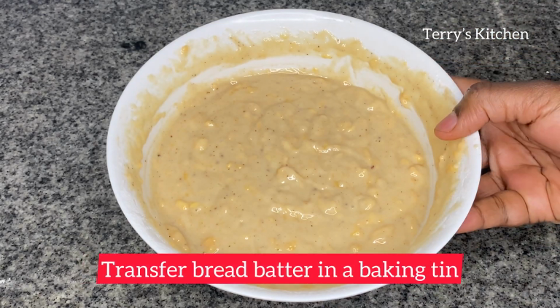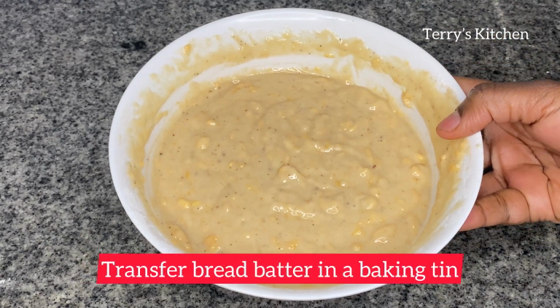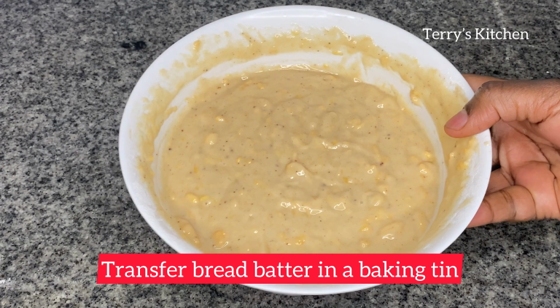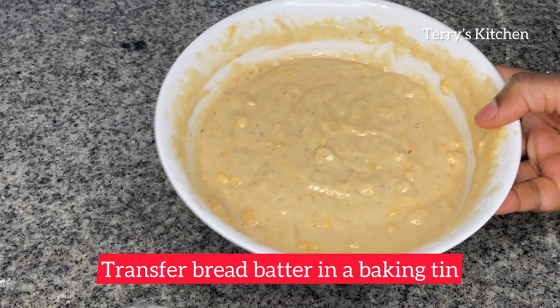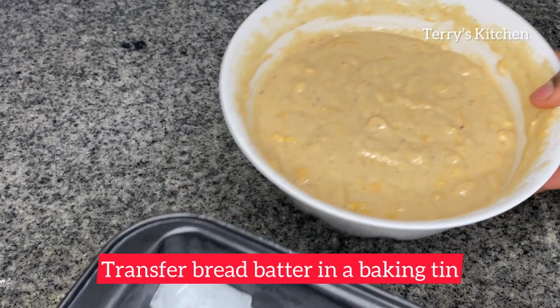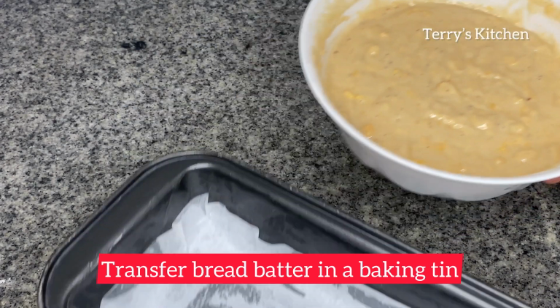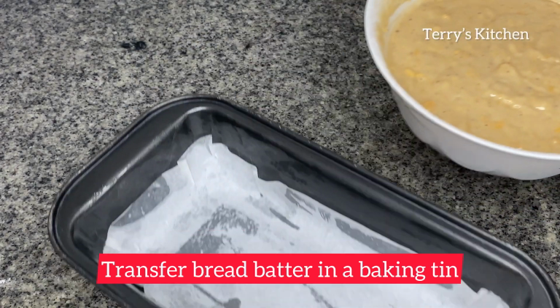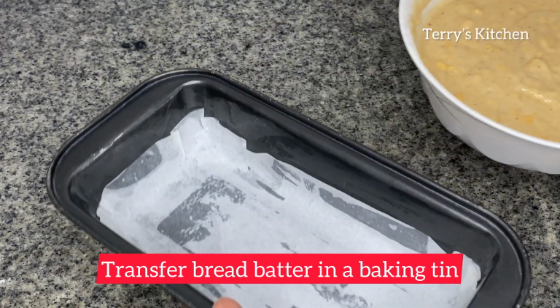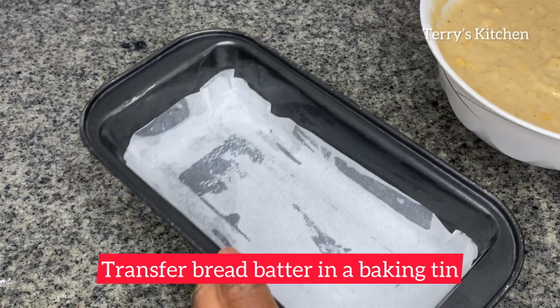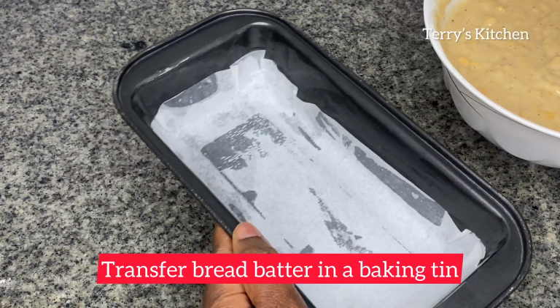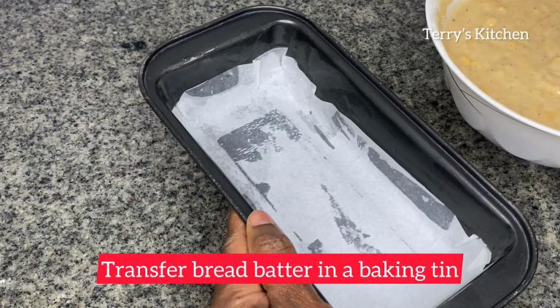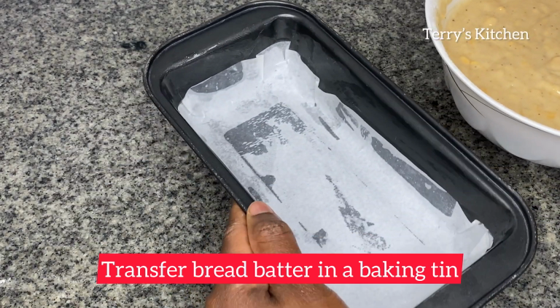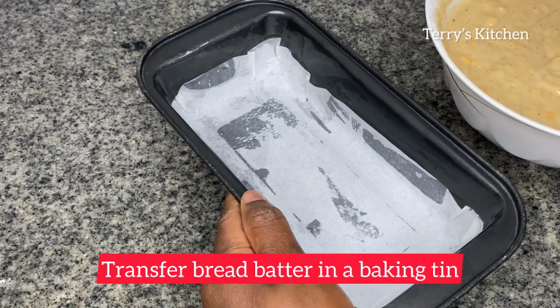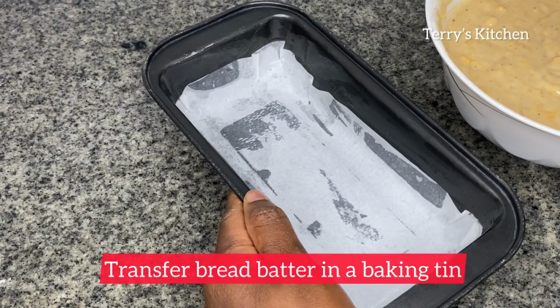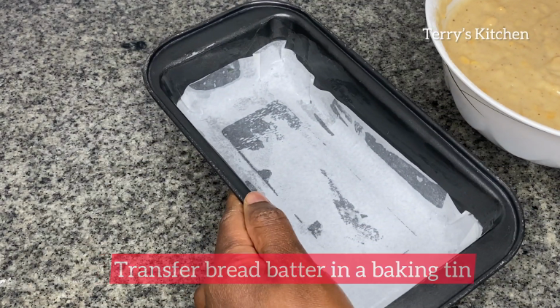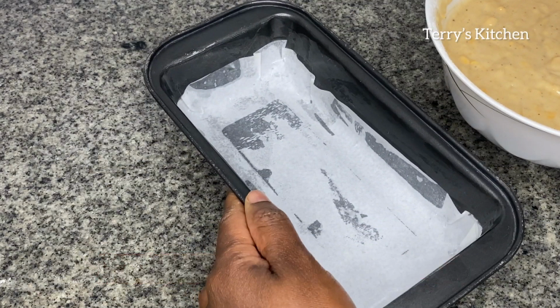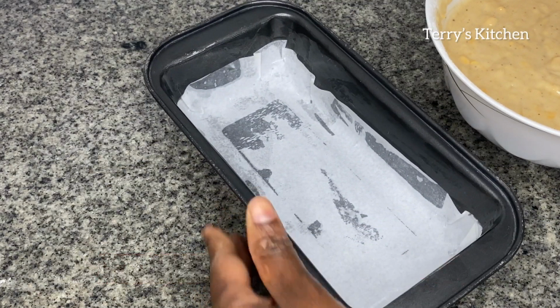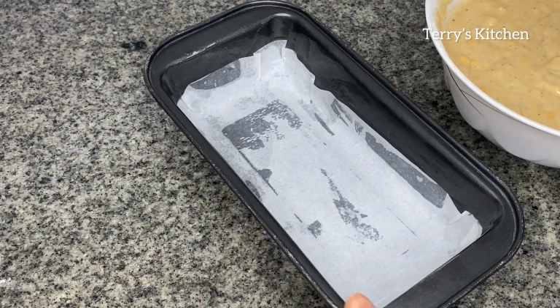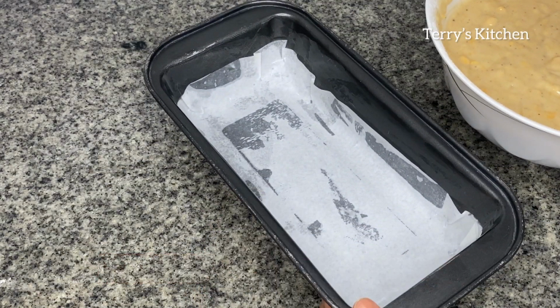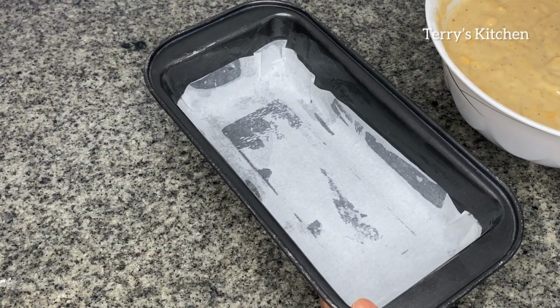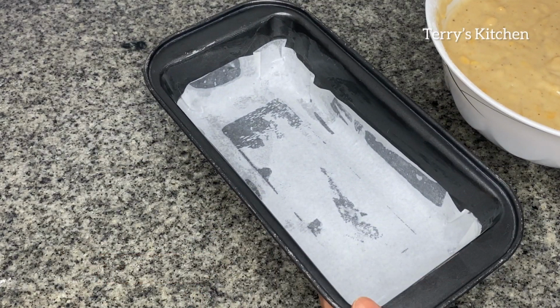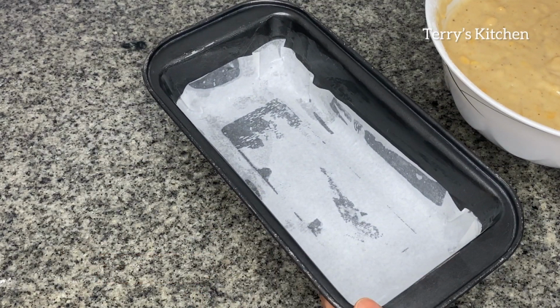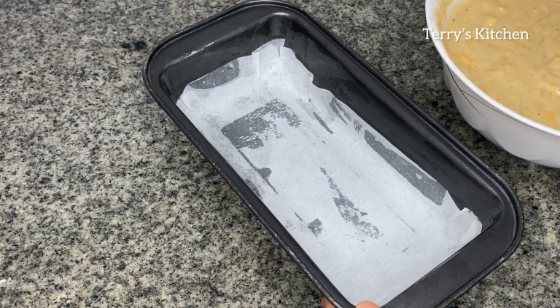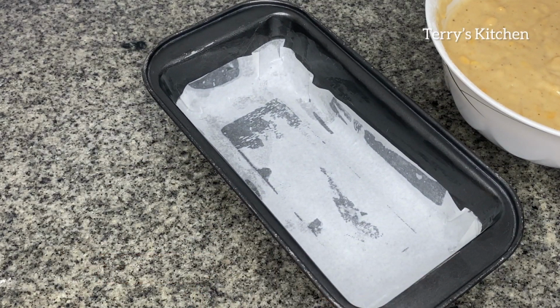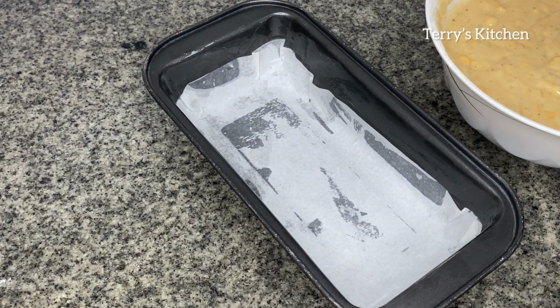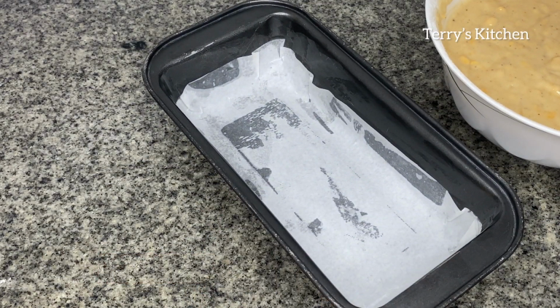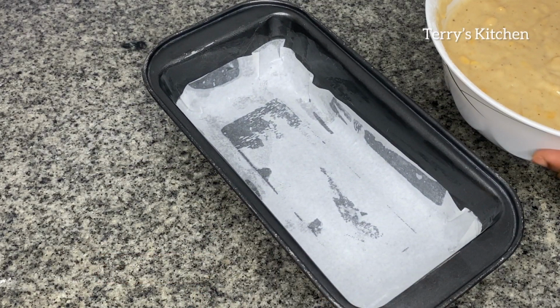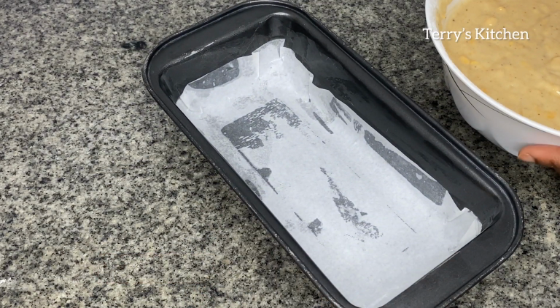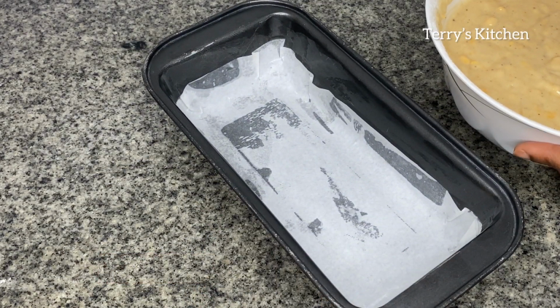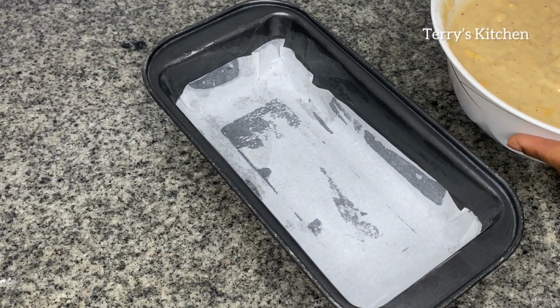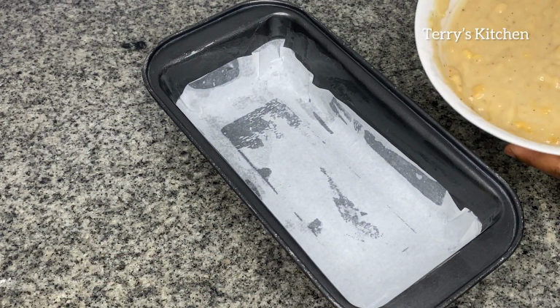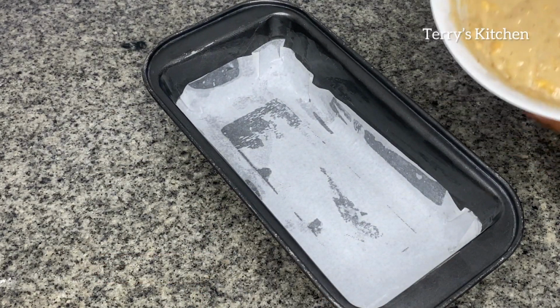You'll then transfer the bread batter into a baking tray, then pat it to remove excess air.